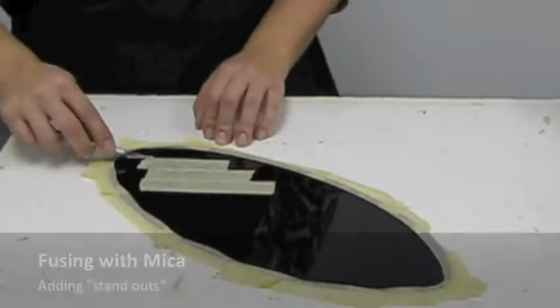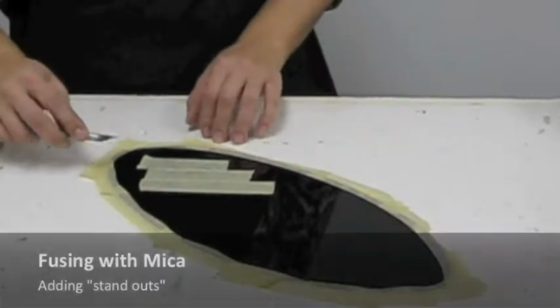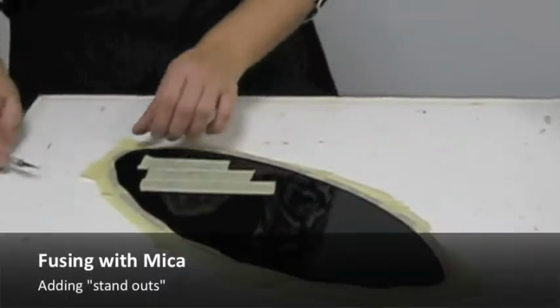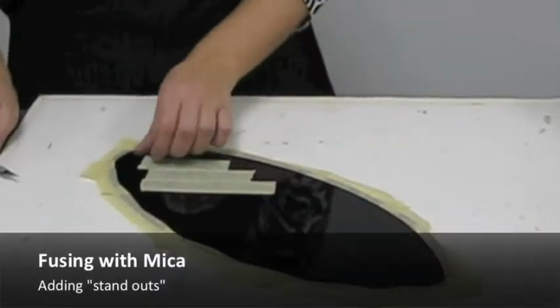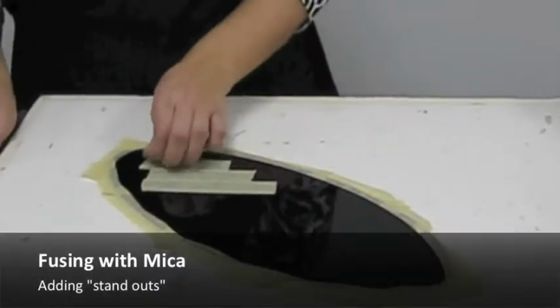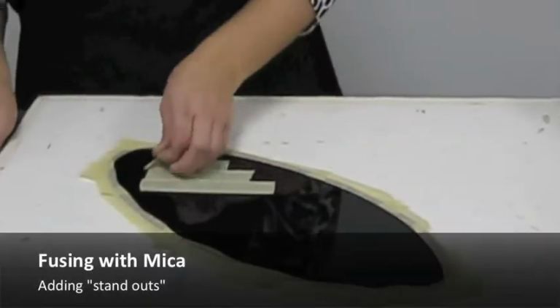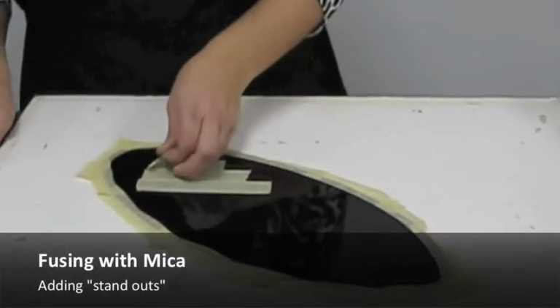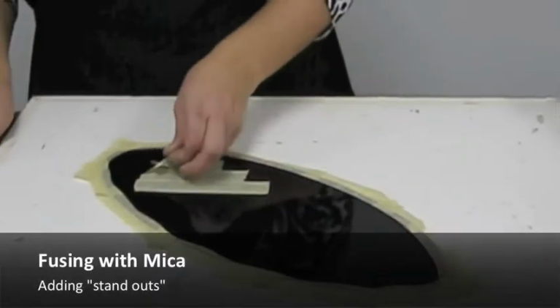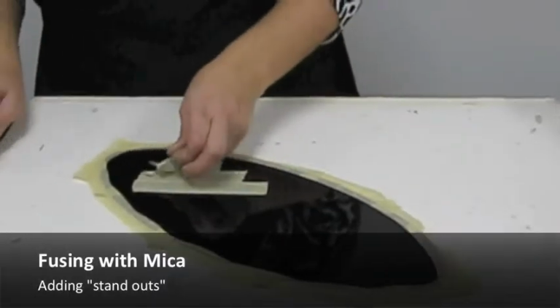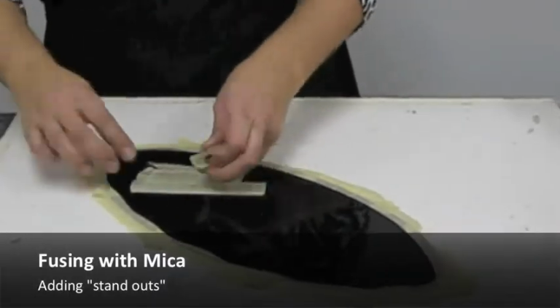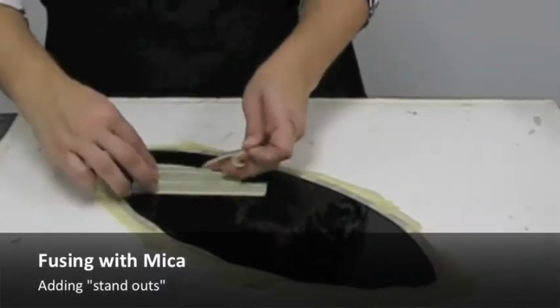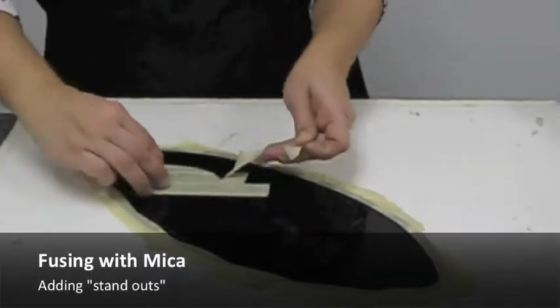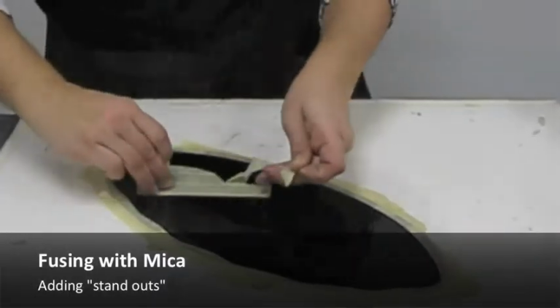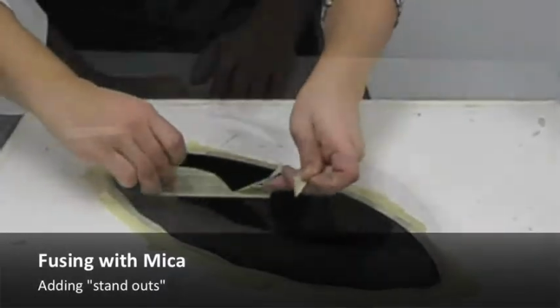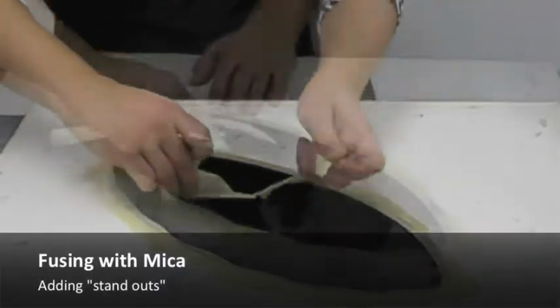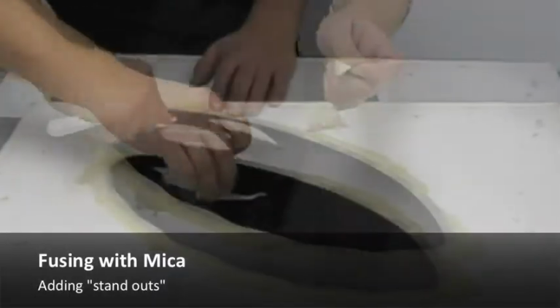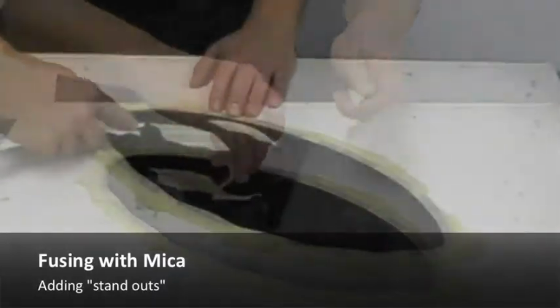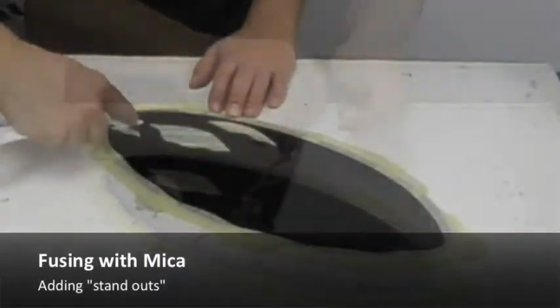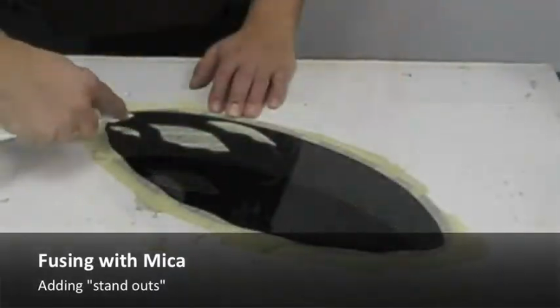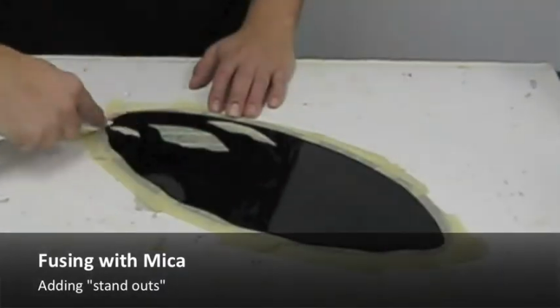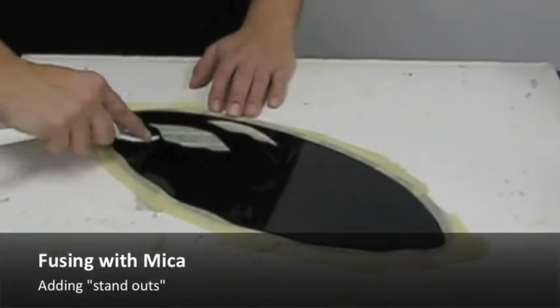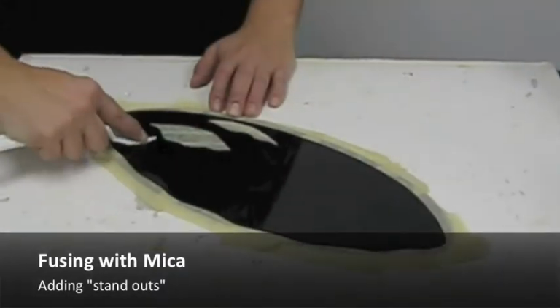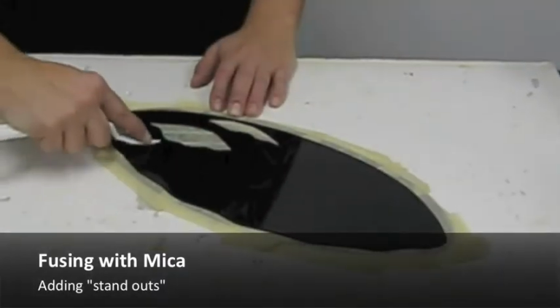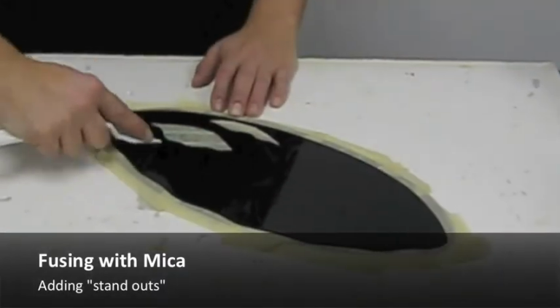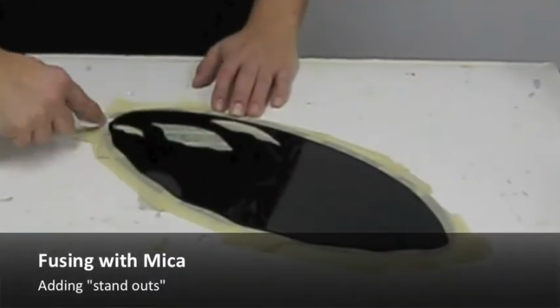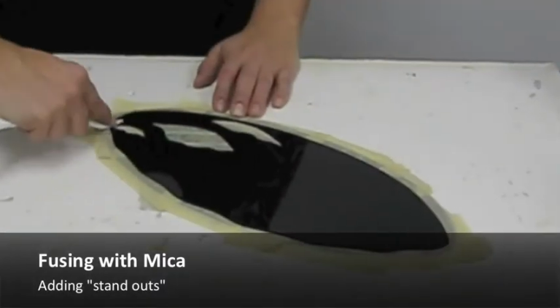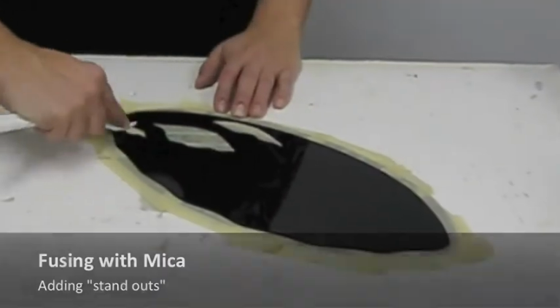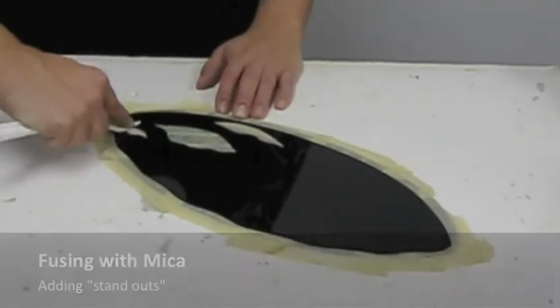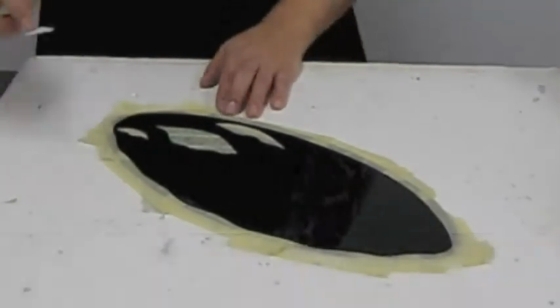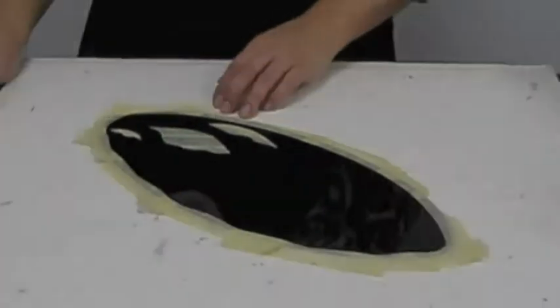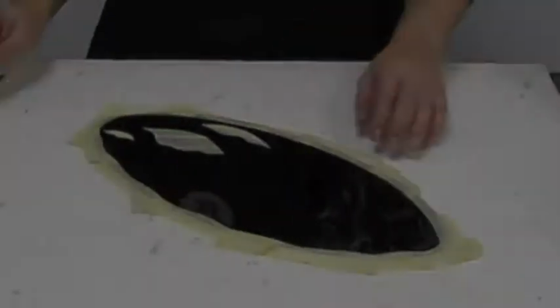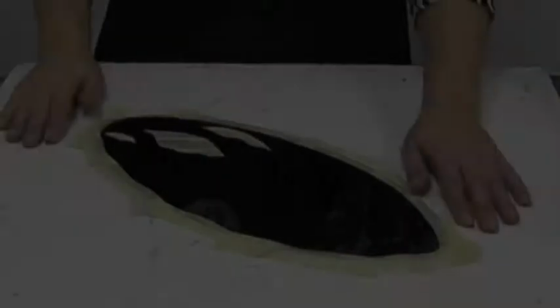Standouts can also be created in the same fashion. Remember to burnish all masked areas.